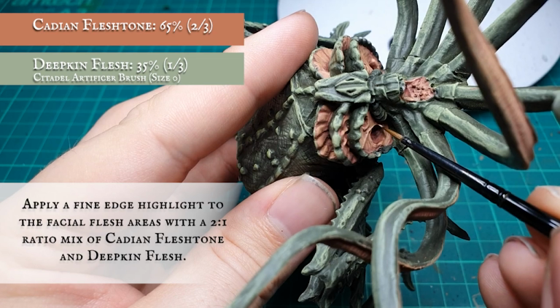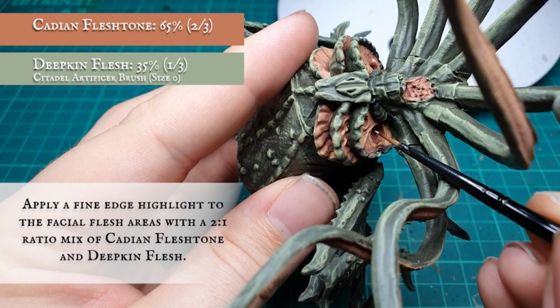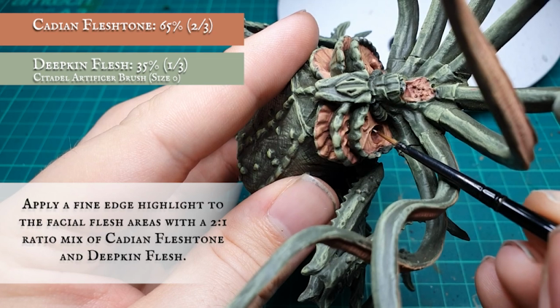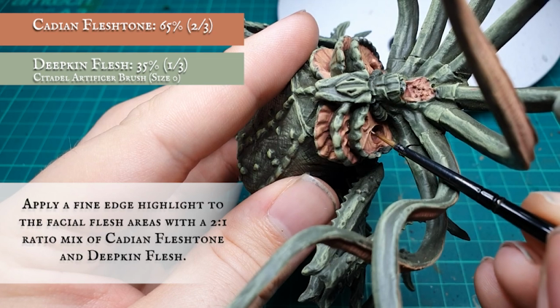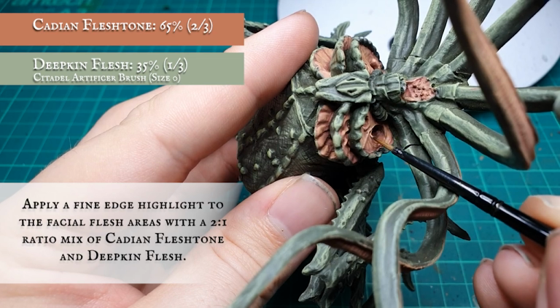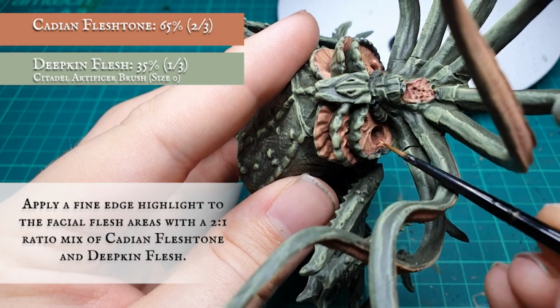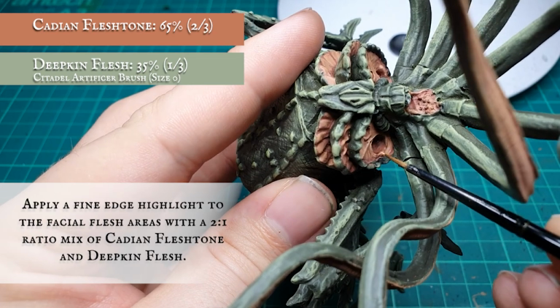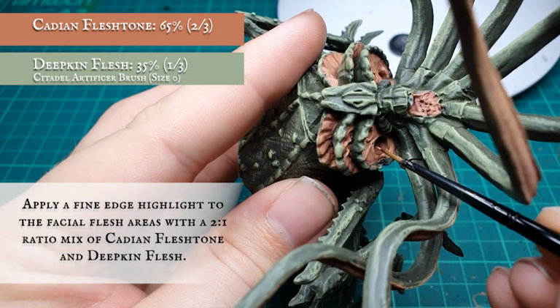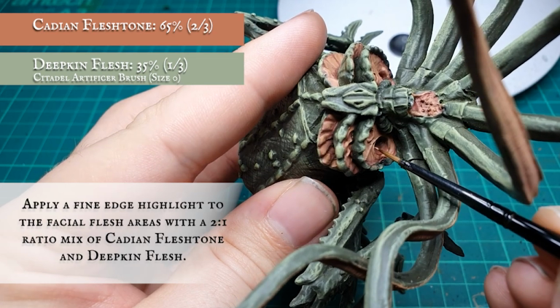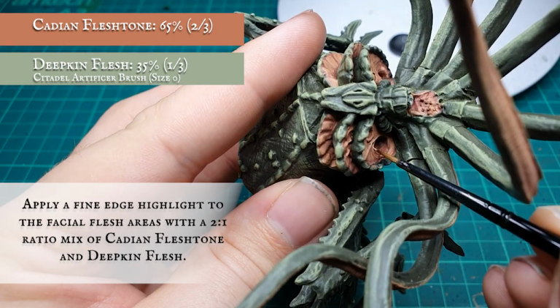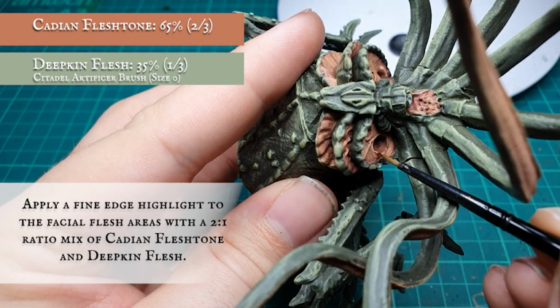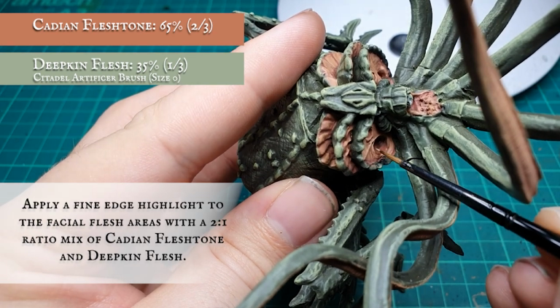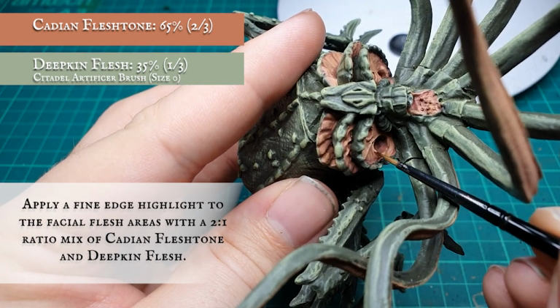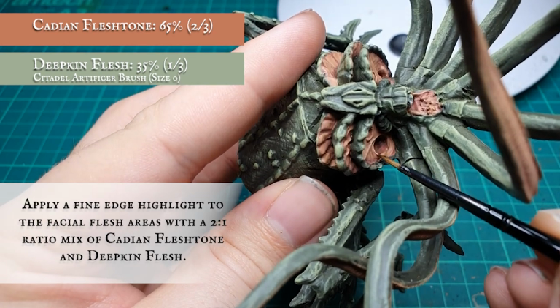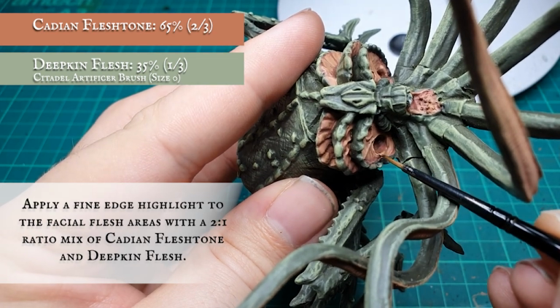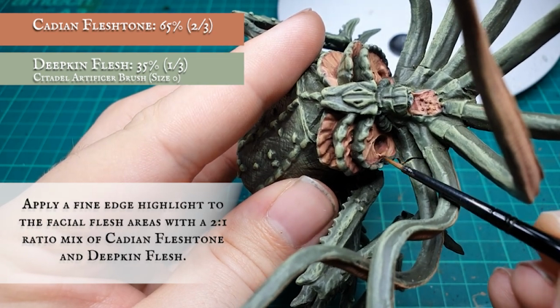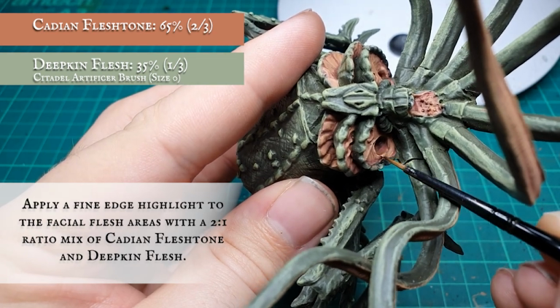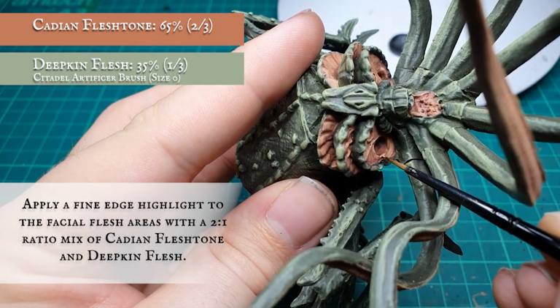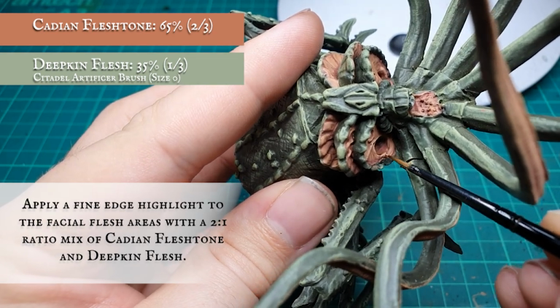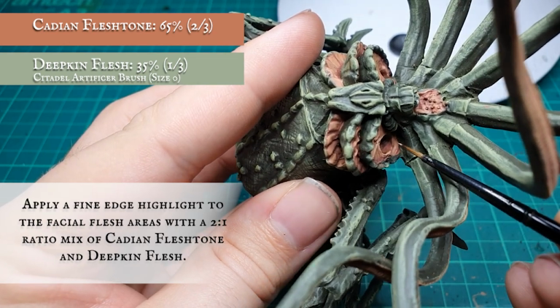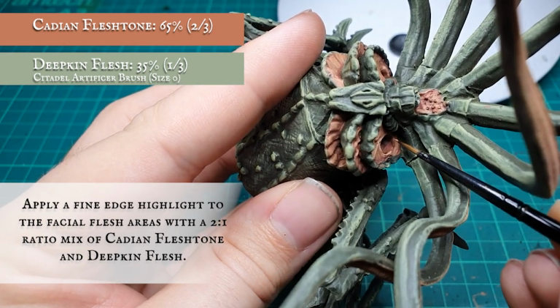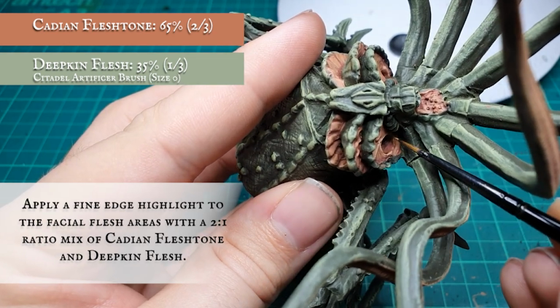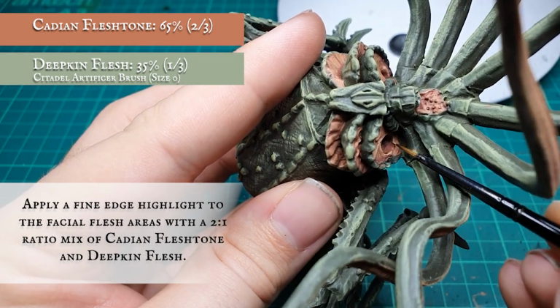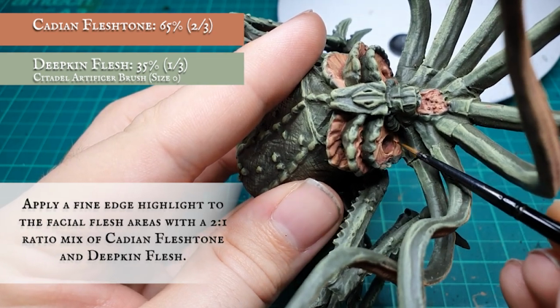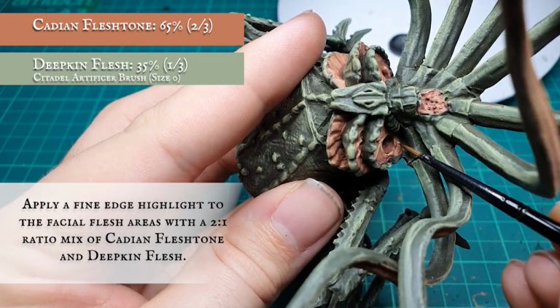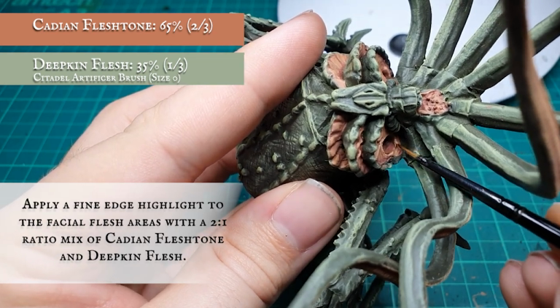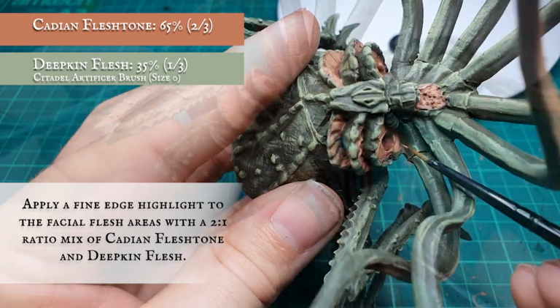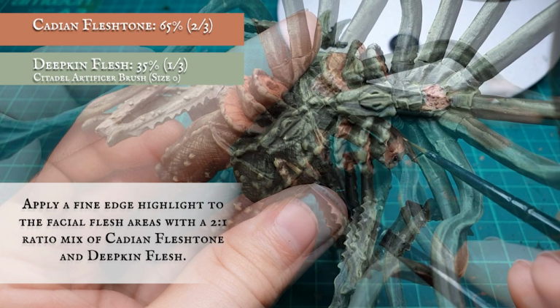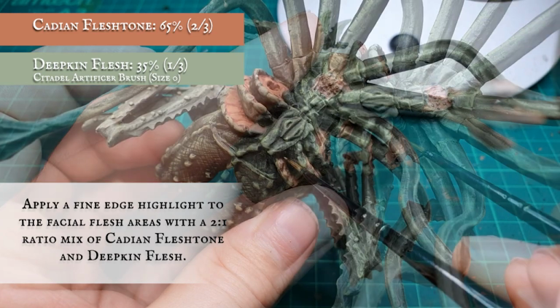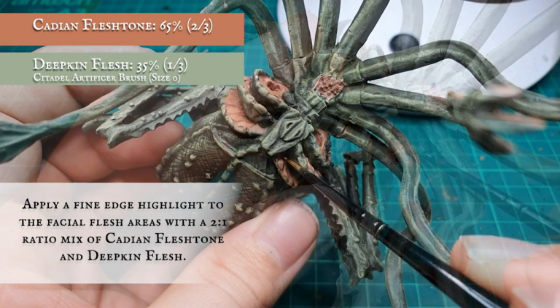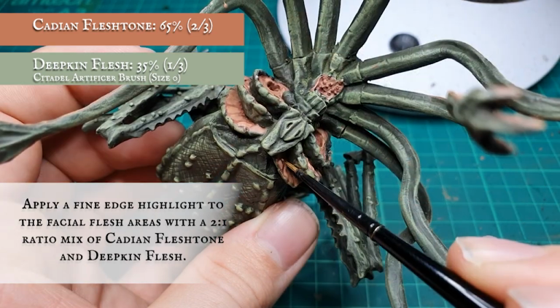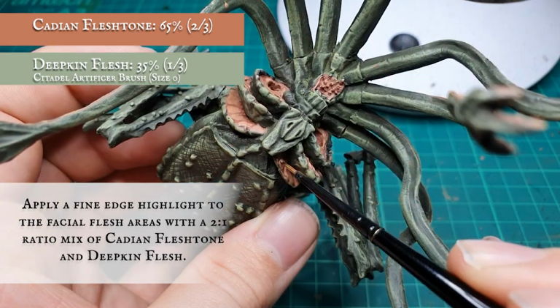We haven't worried too much about the underside at this stage as that would be sitting against the scenic base anyway, so you won't really see it too much.